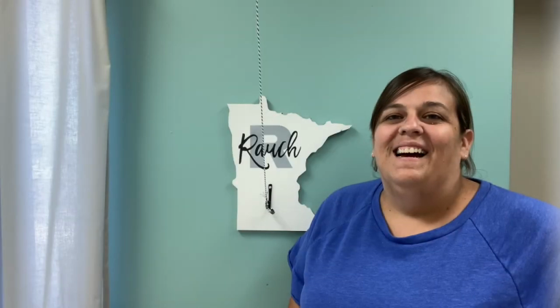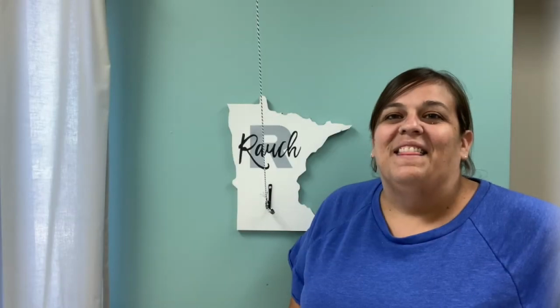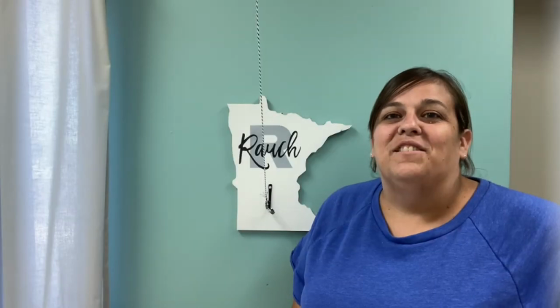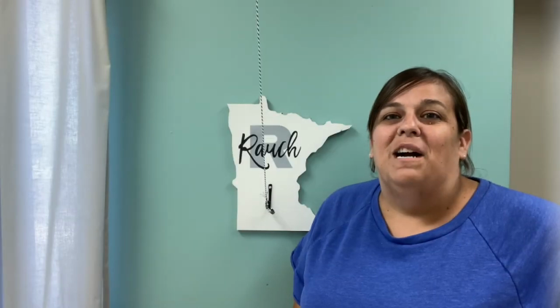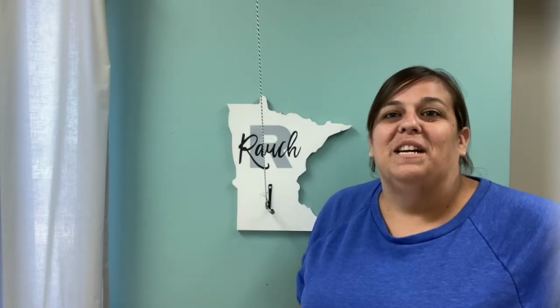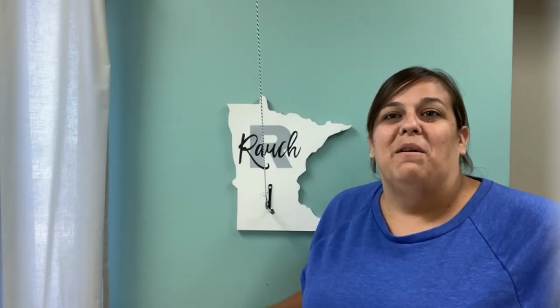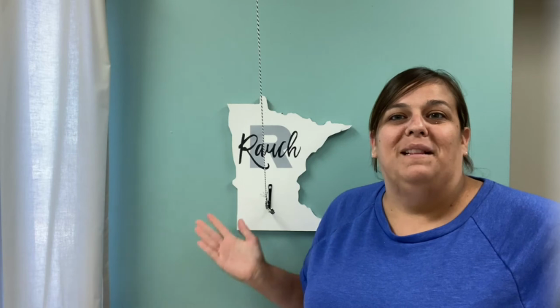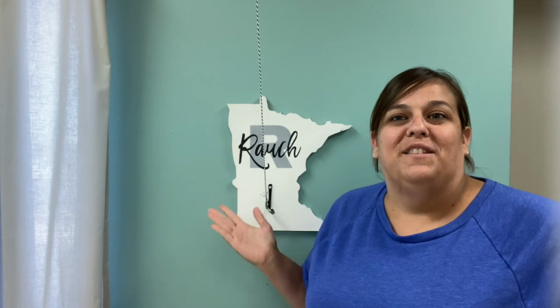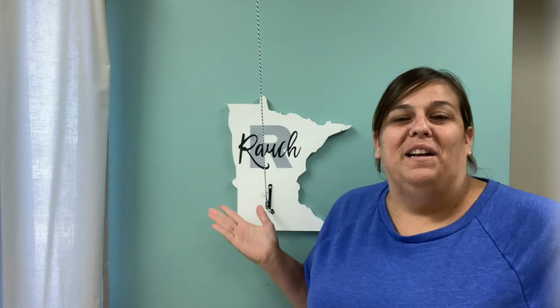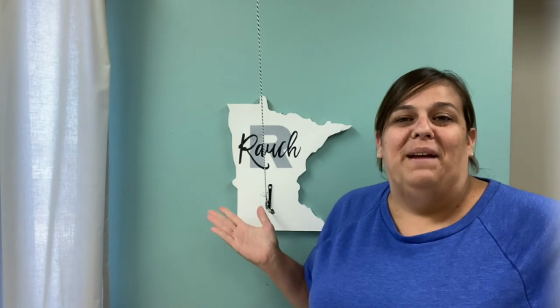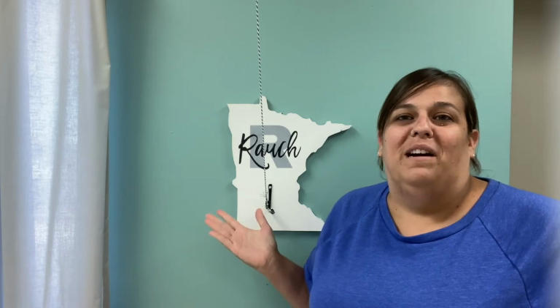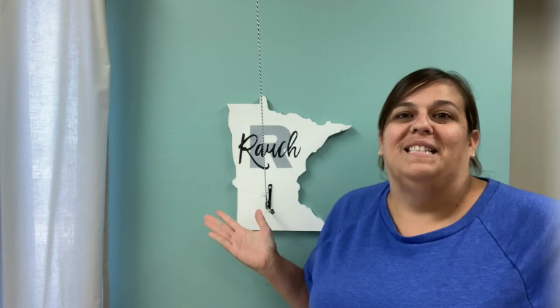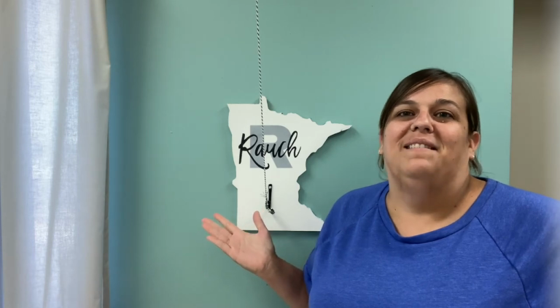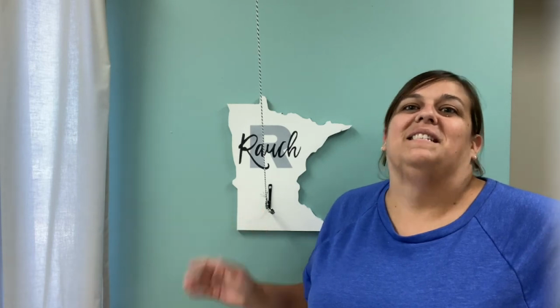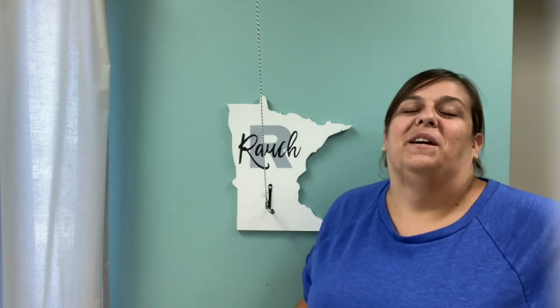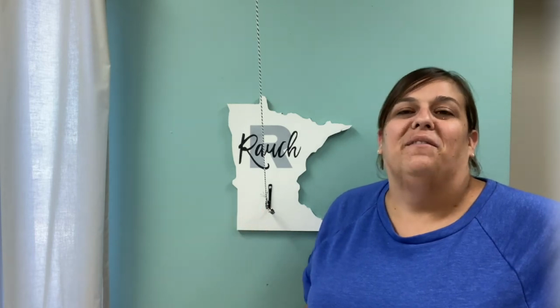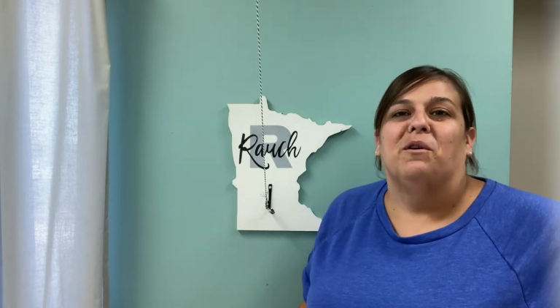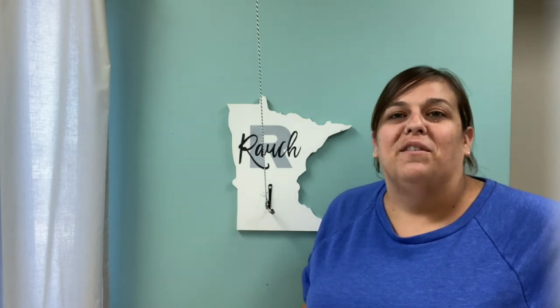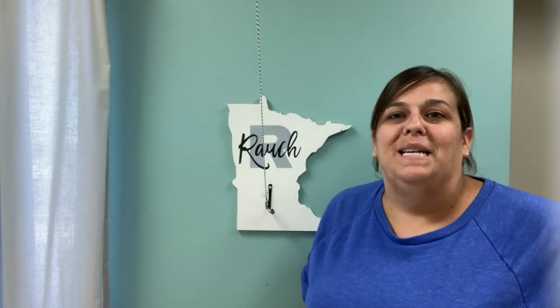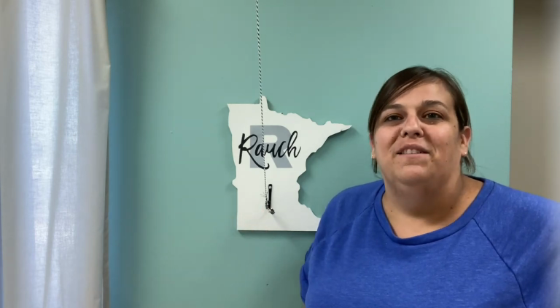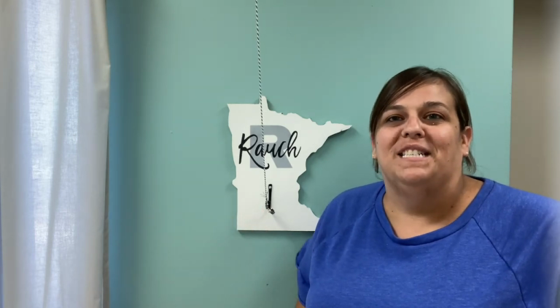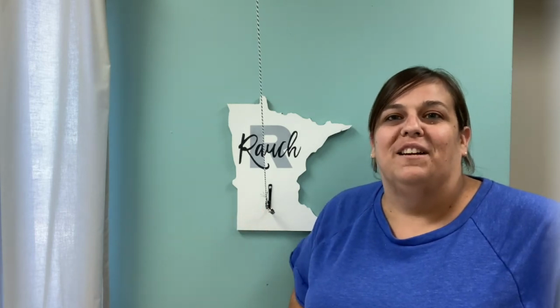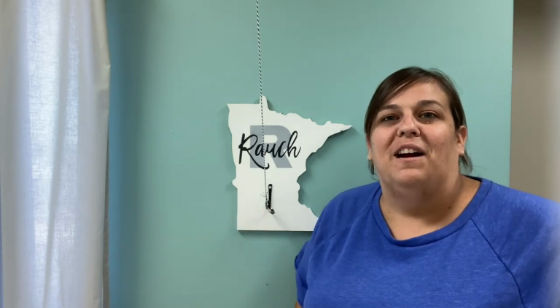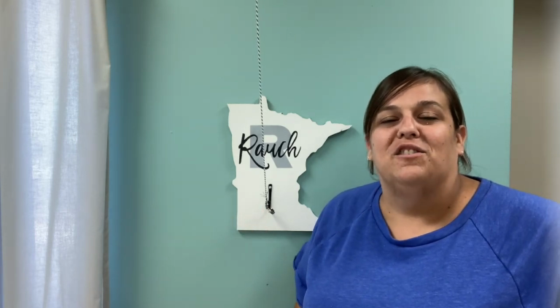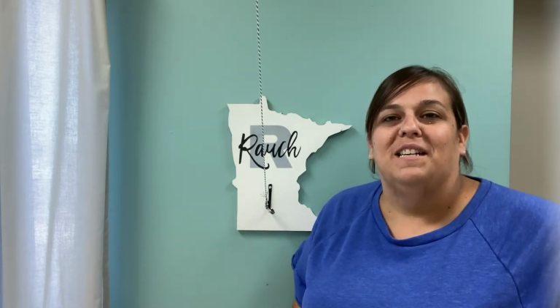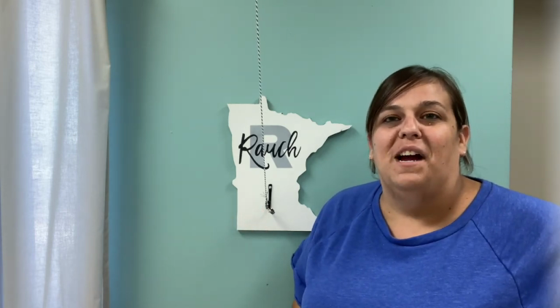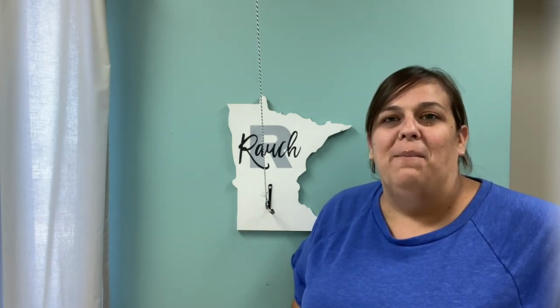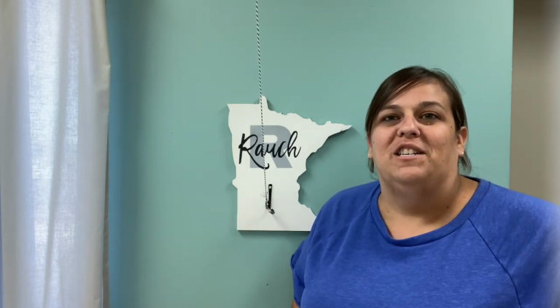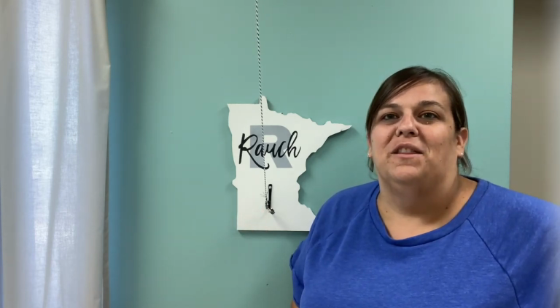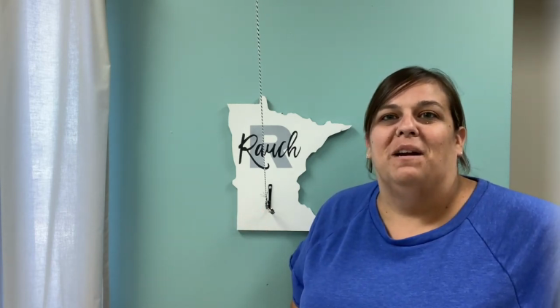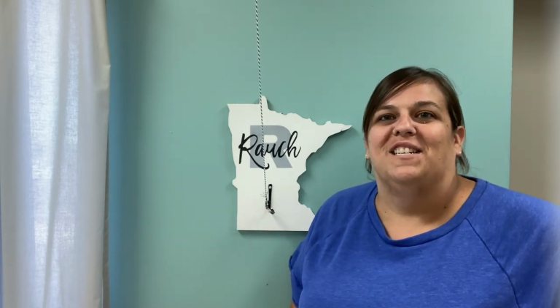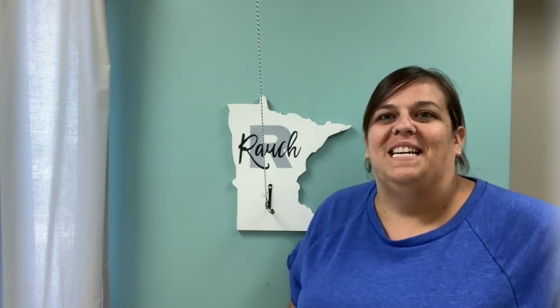Thanks for watching how we made this fun game for outside this summer. For more information, visit CraftsDirect.com and check out the projects tab.